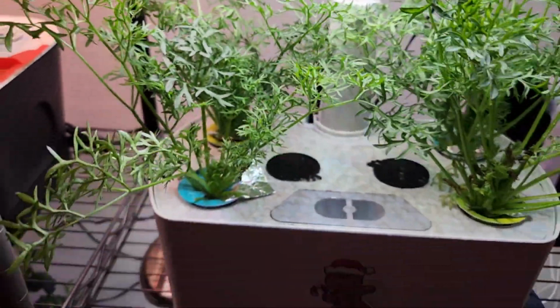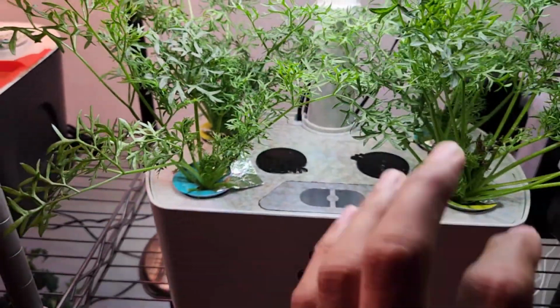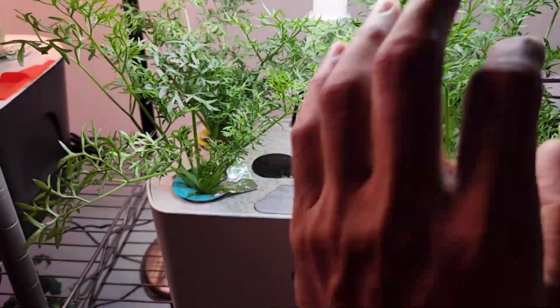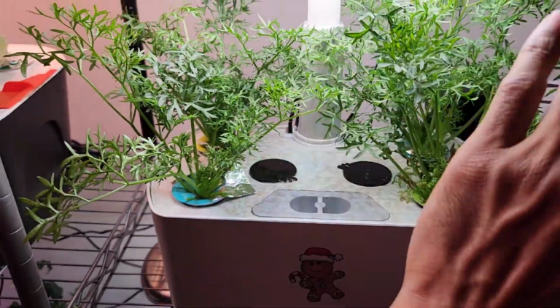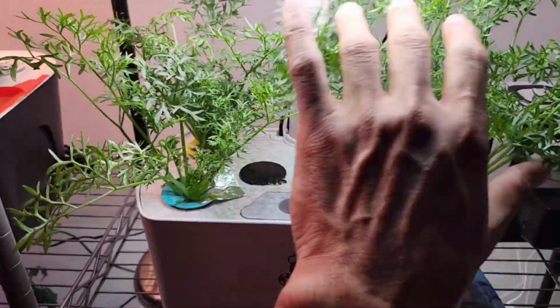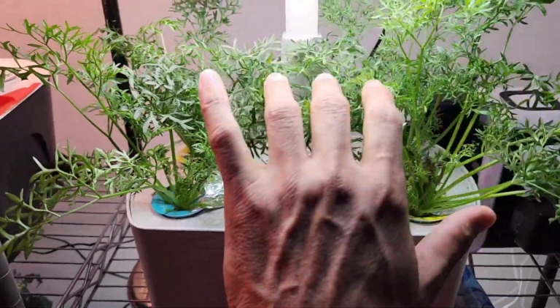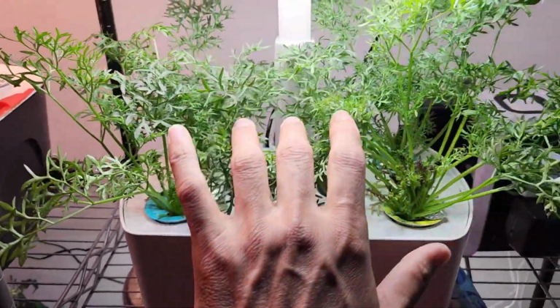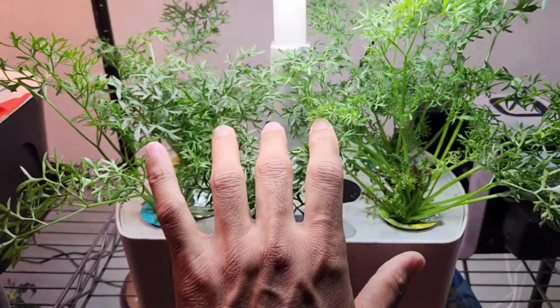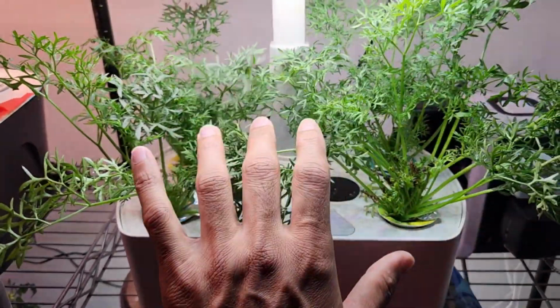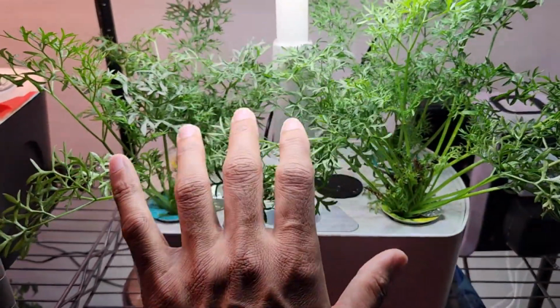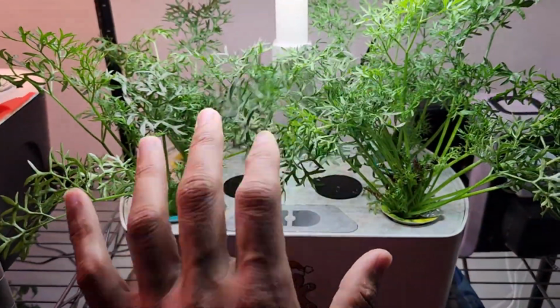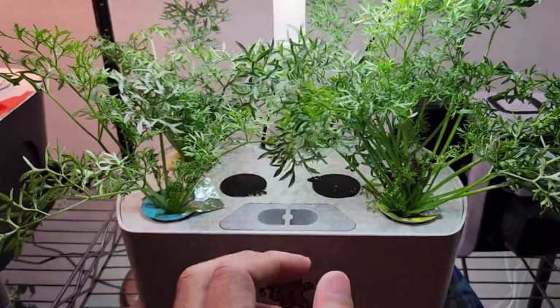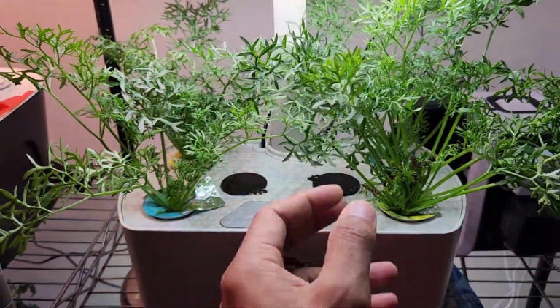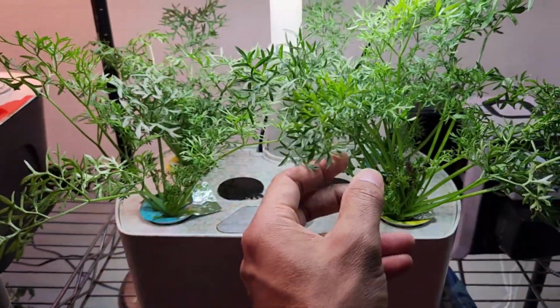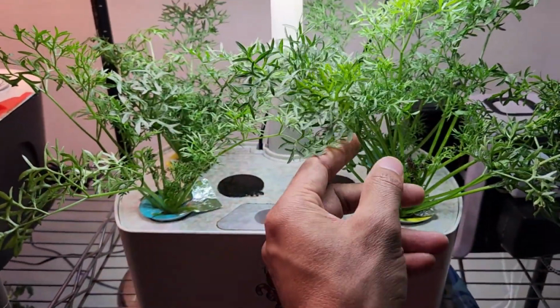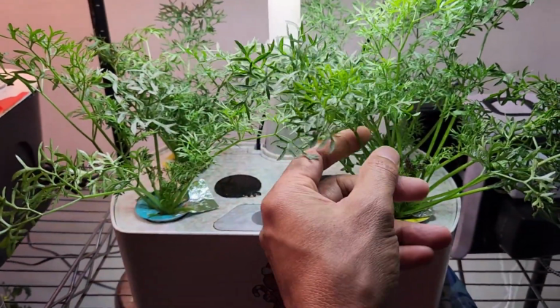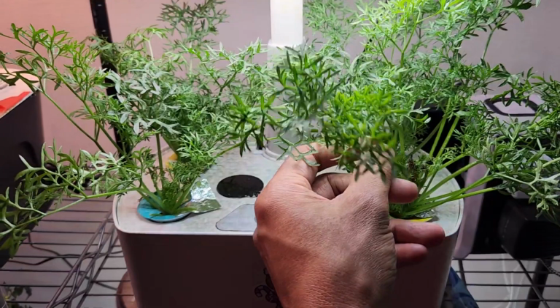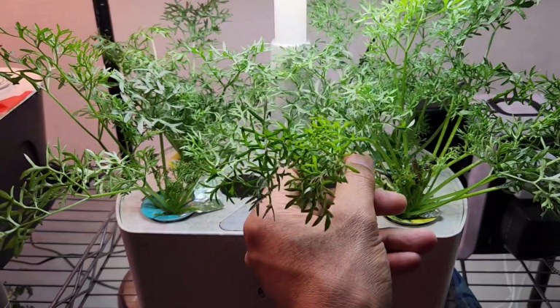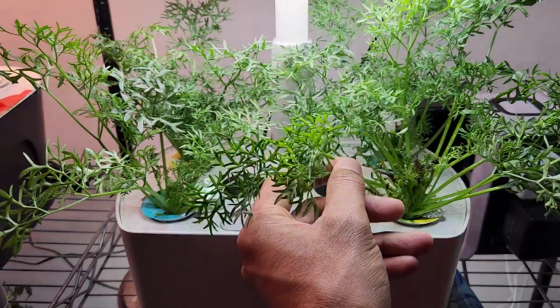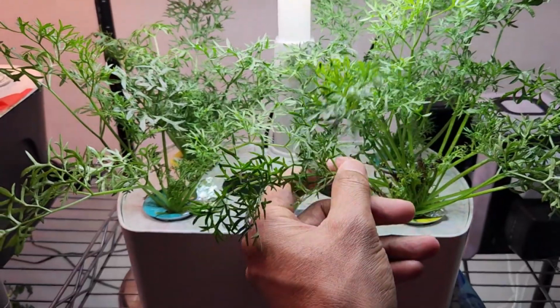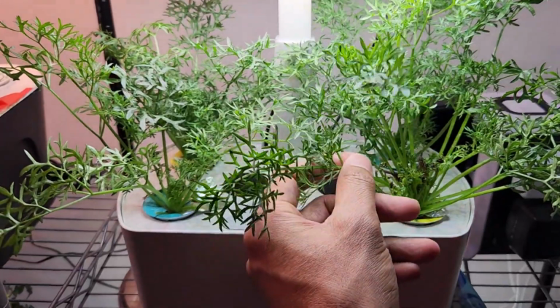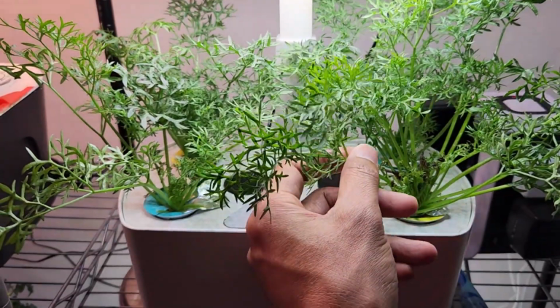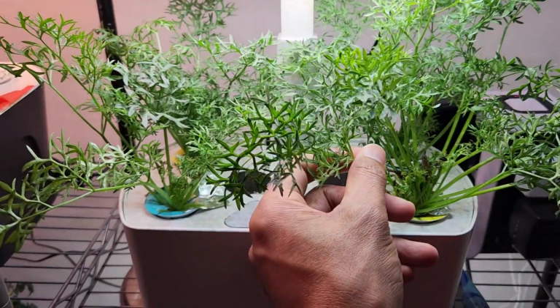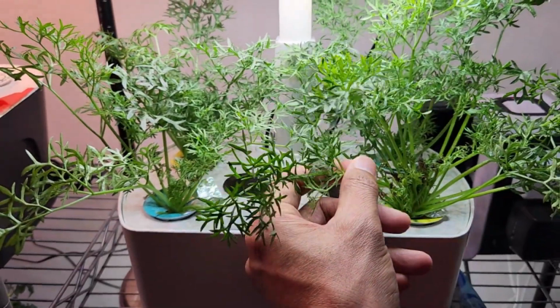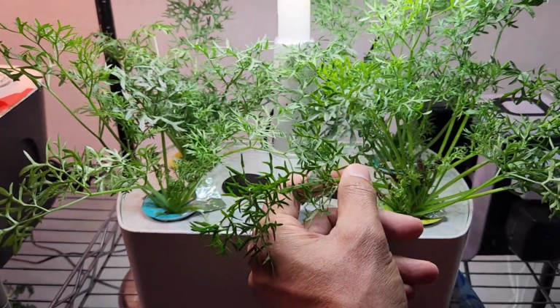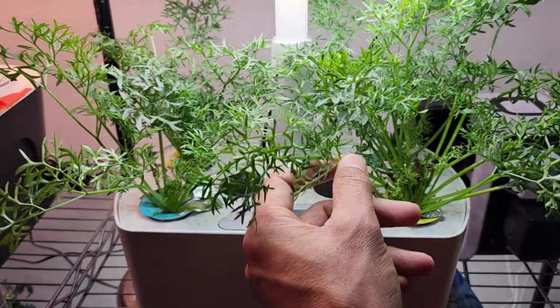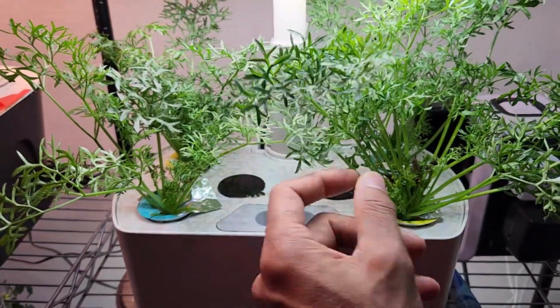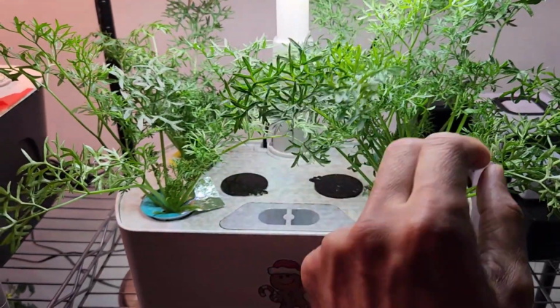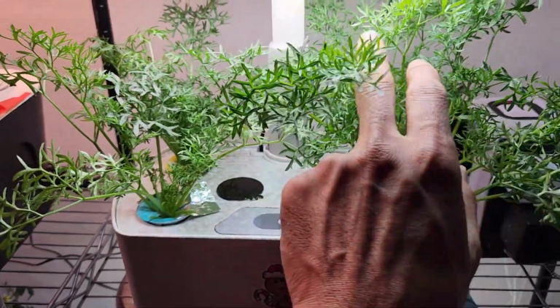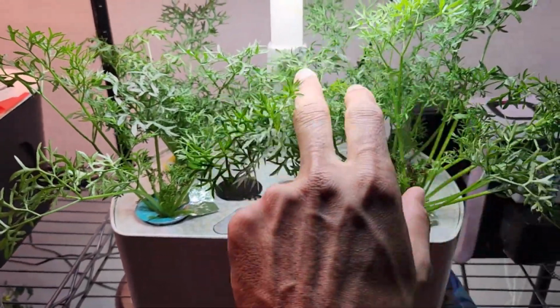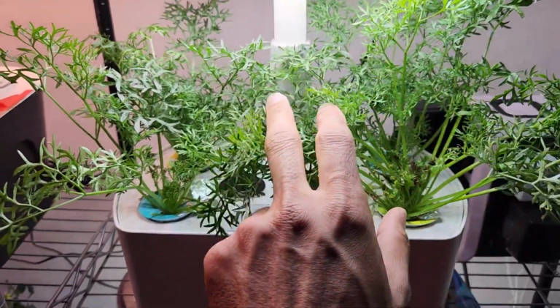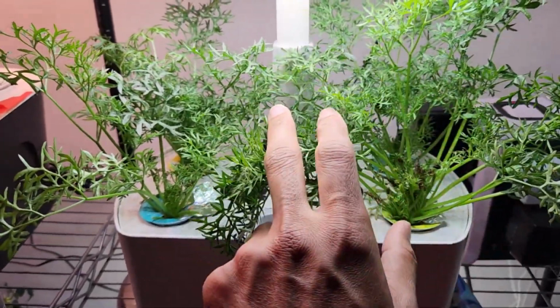Stay tuned for a full video showing the journey from seed to harvest. It's coming soon.